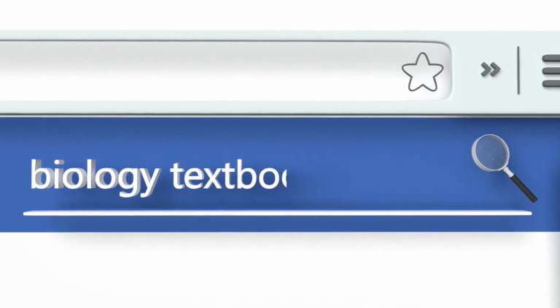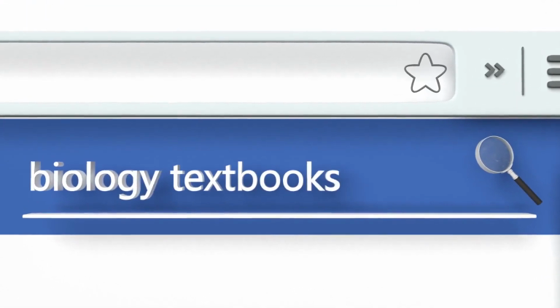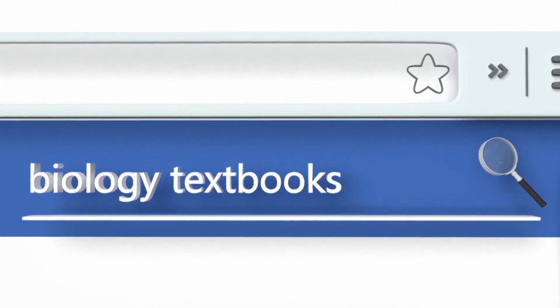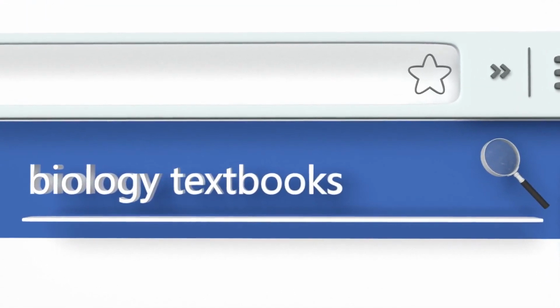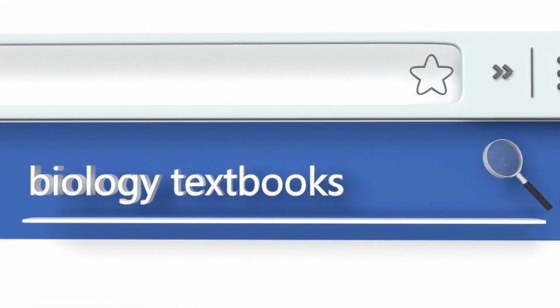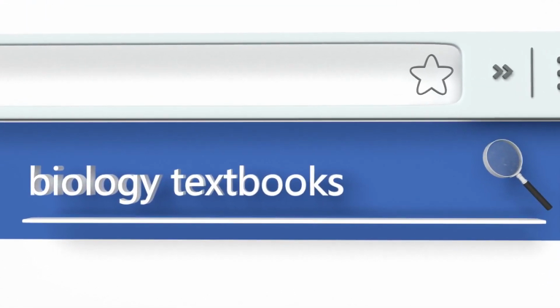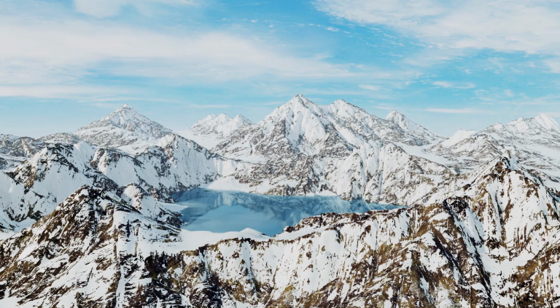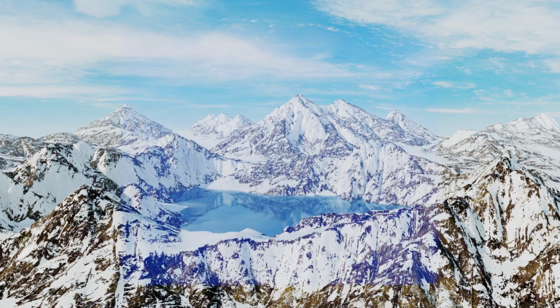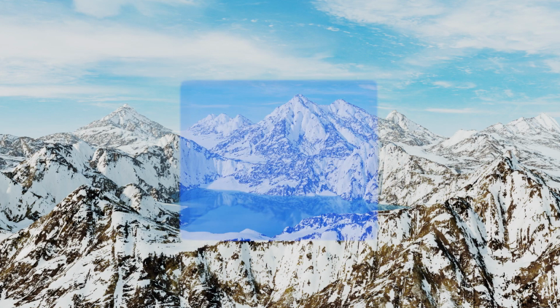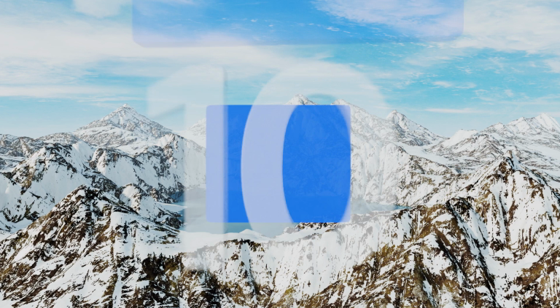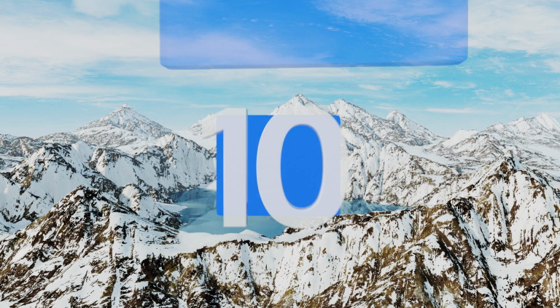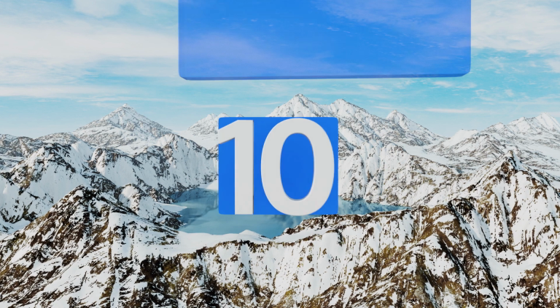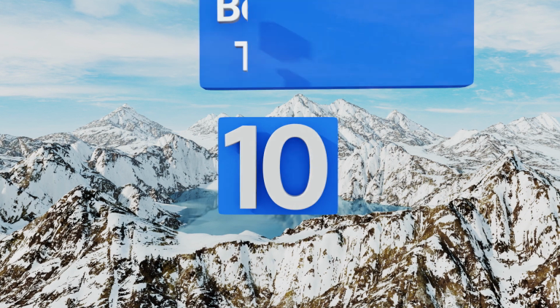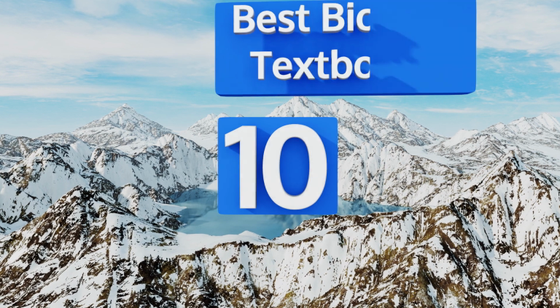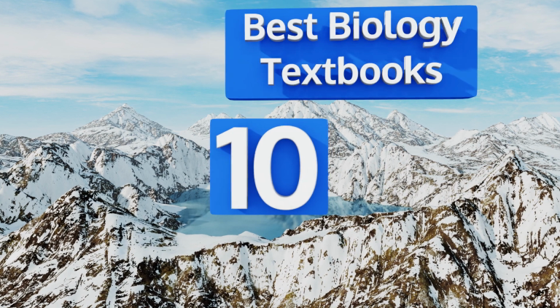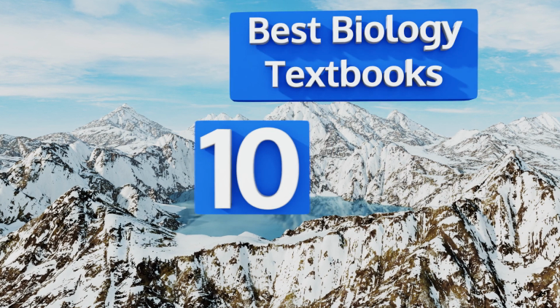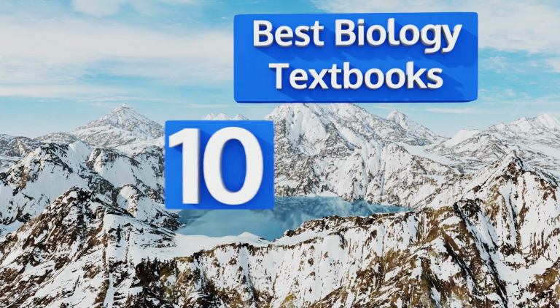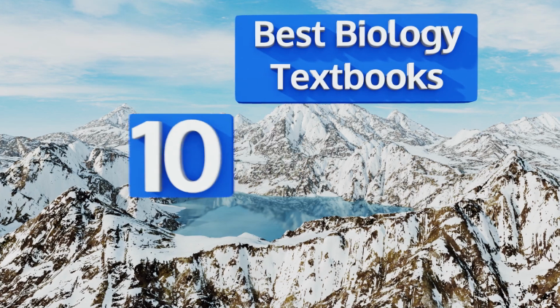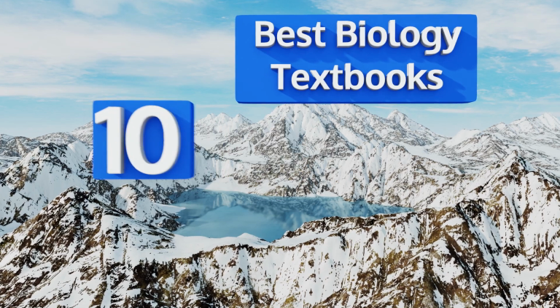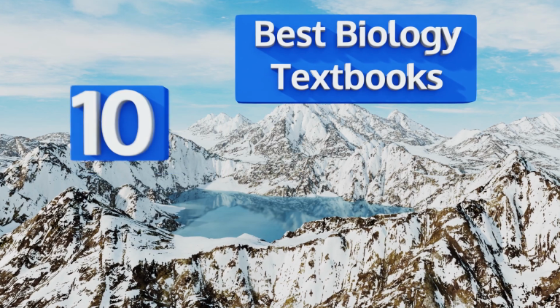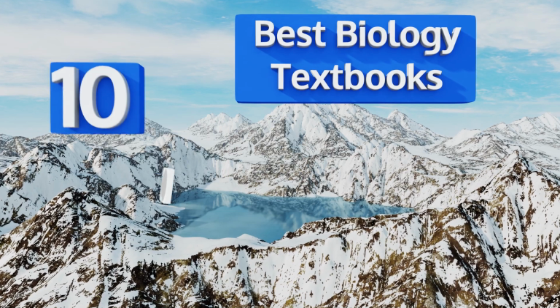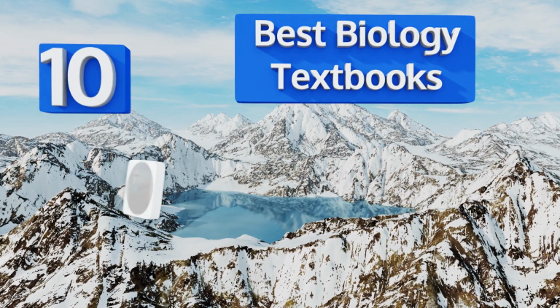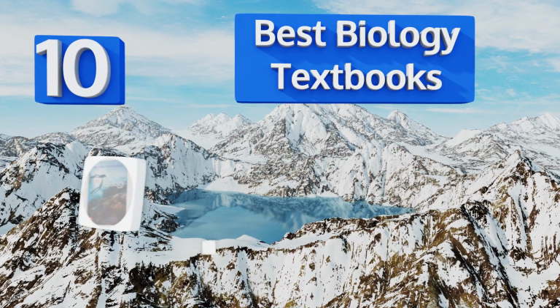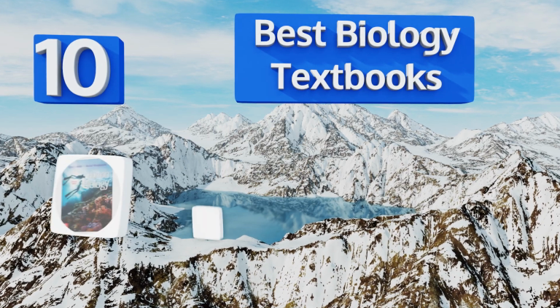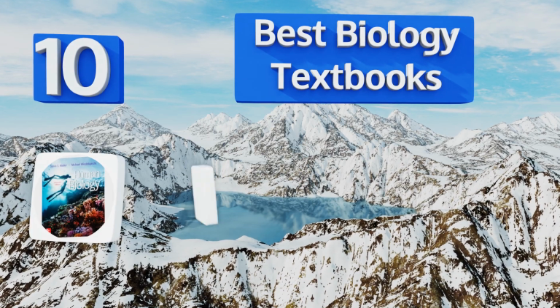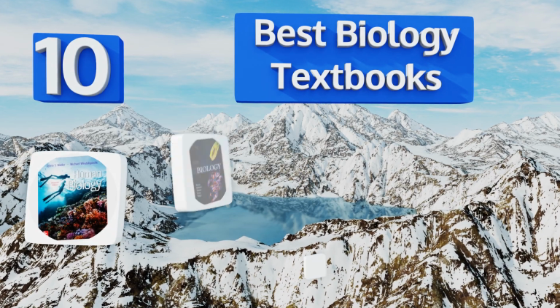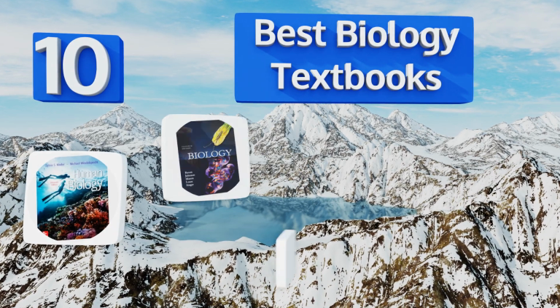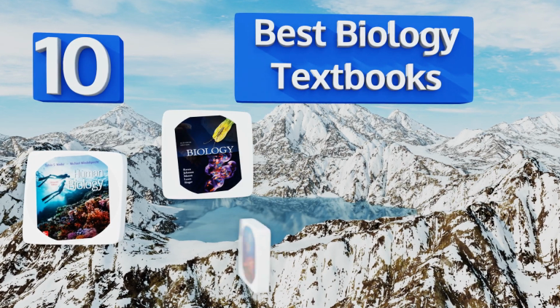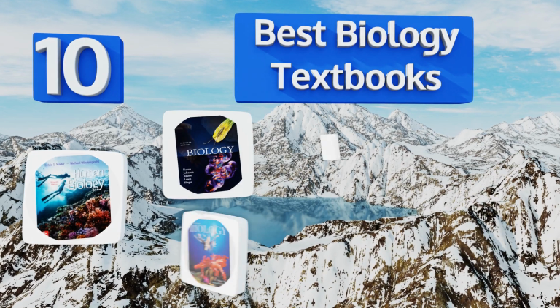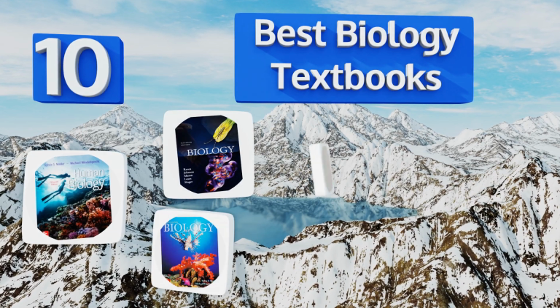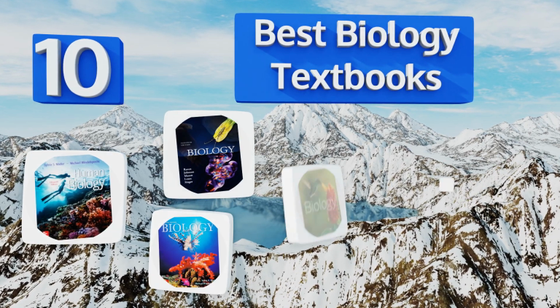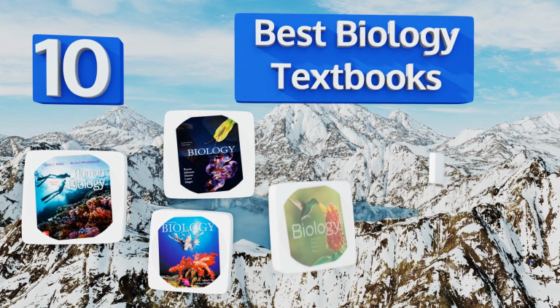EasyVid presents the 10 best biology textbooks. Let's get started with the list.